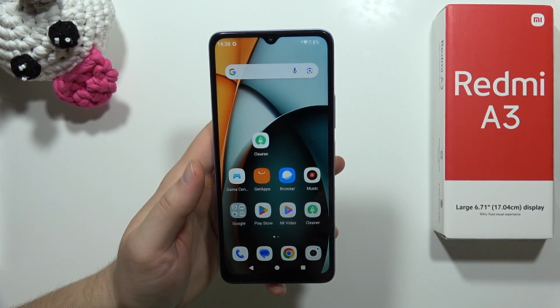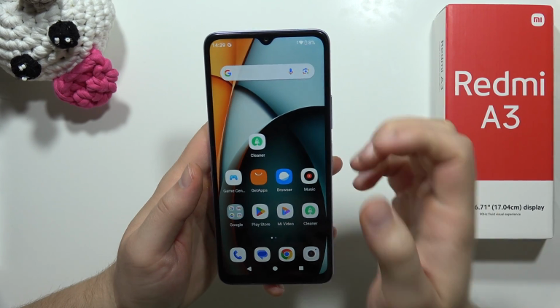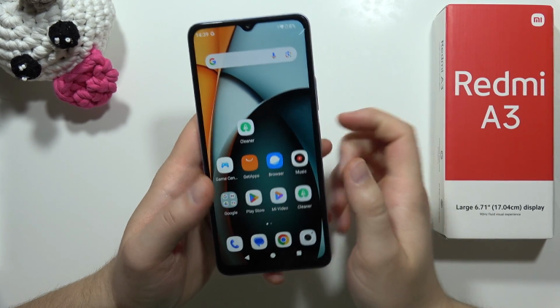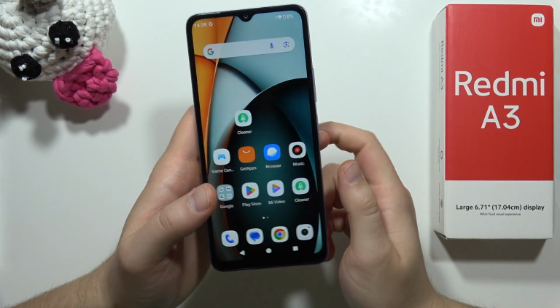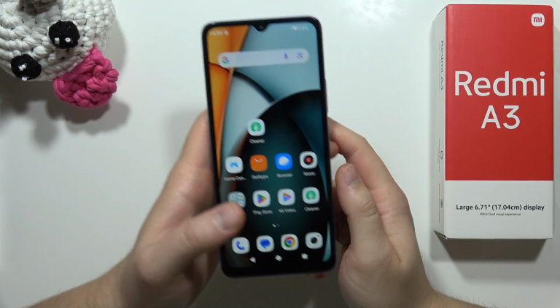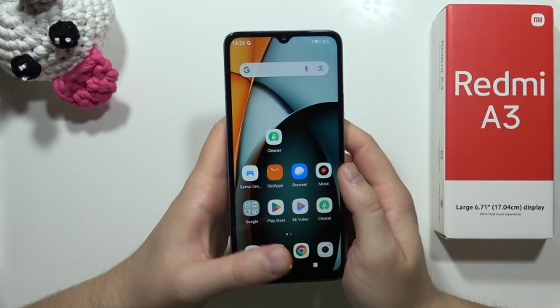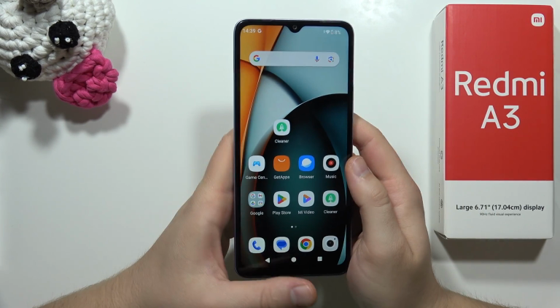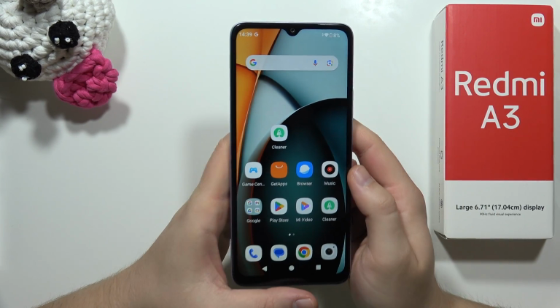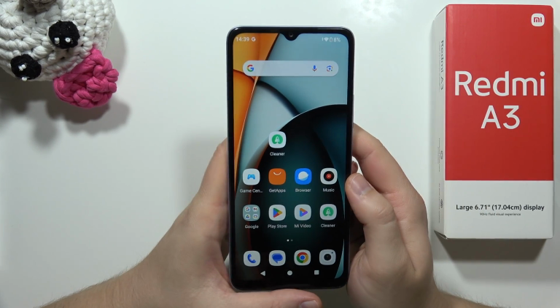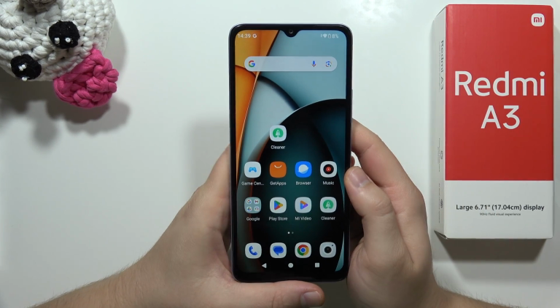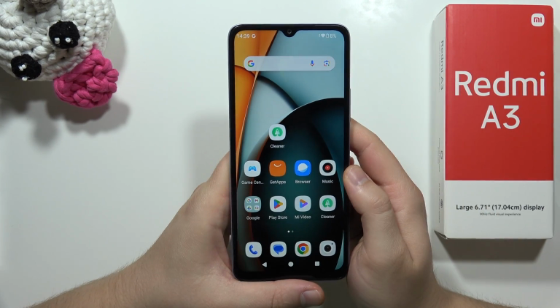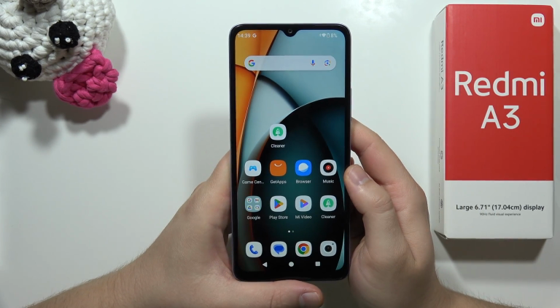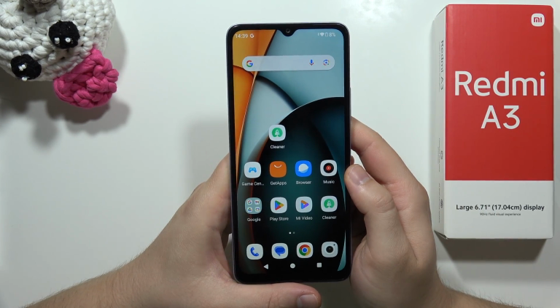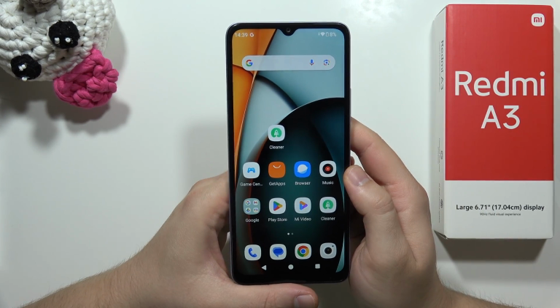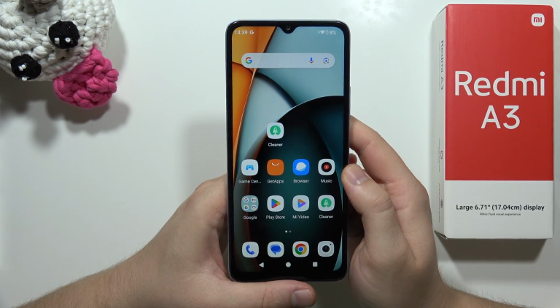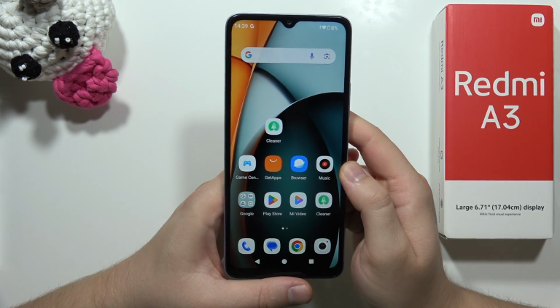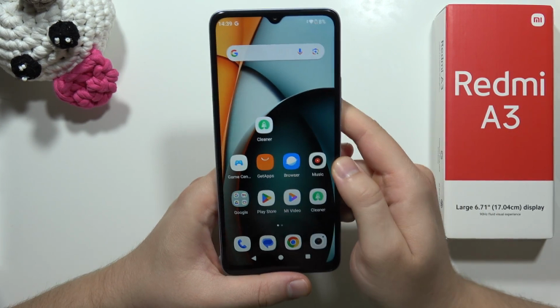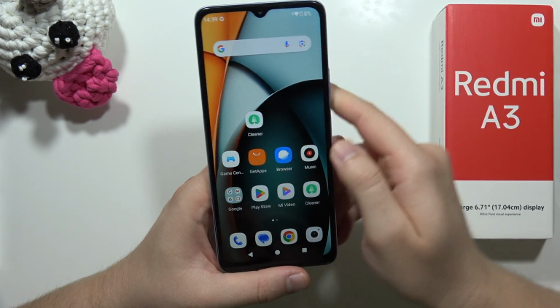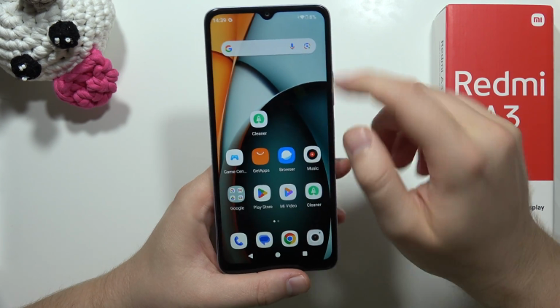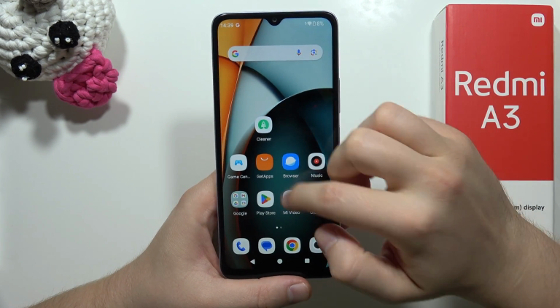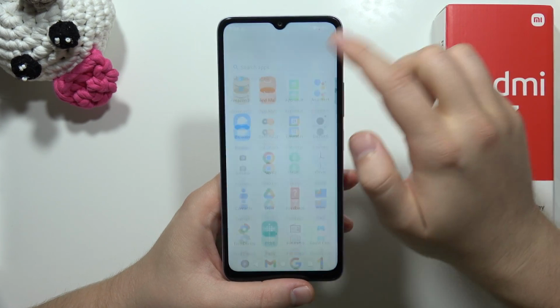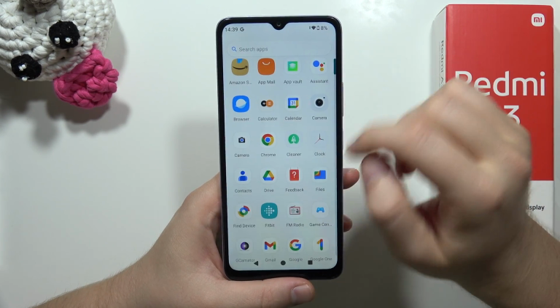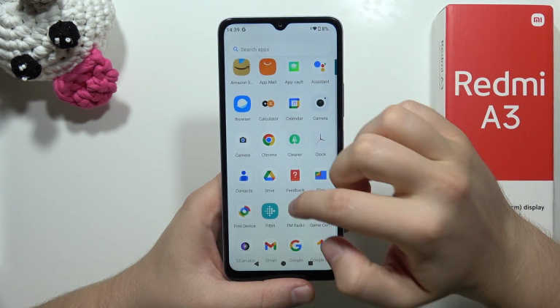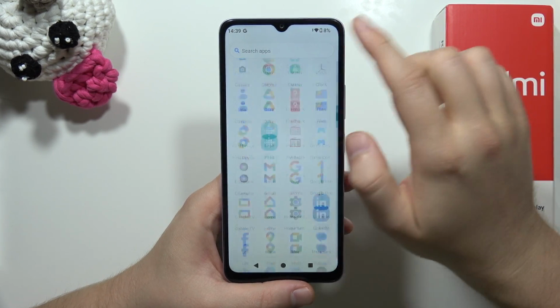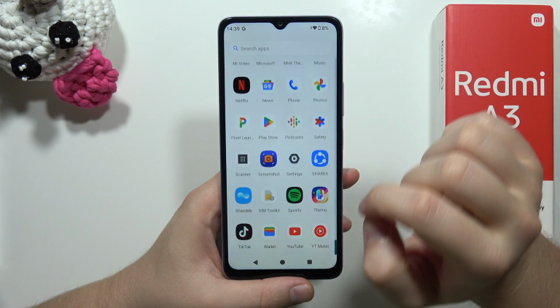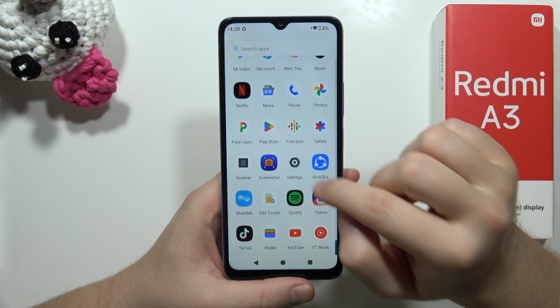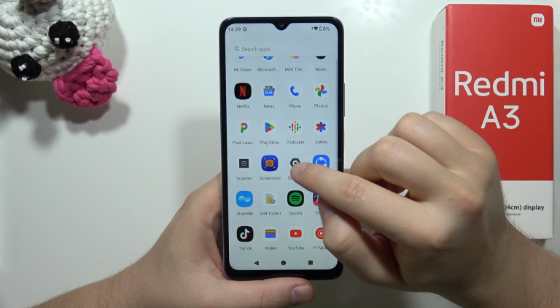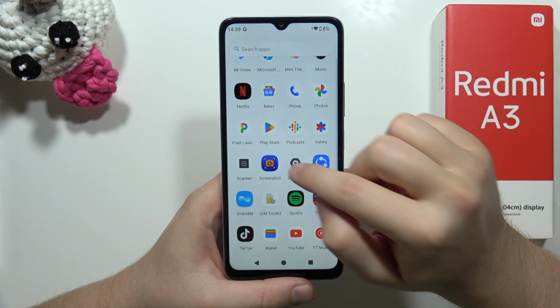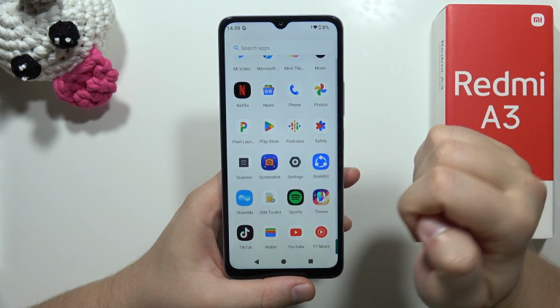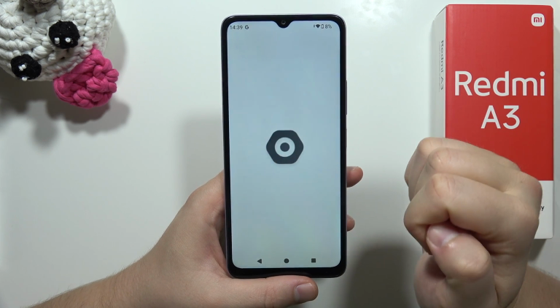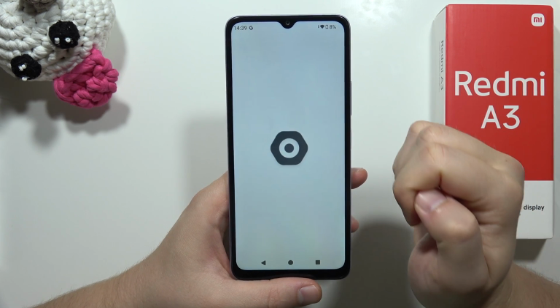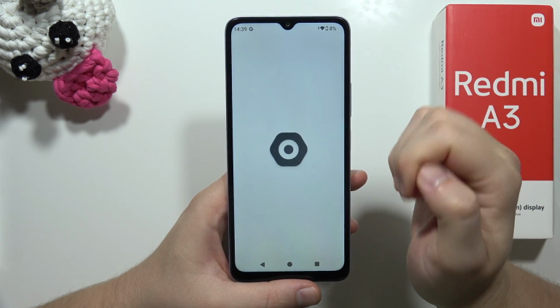Hey! To turn on Hotspot and share your internet on the Redmi A3, all you have to do is swipe into the settings.